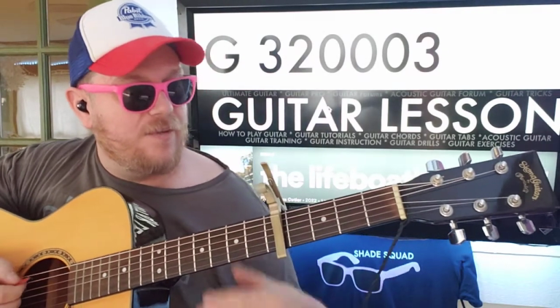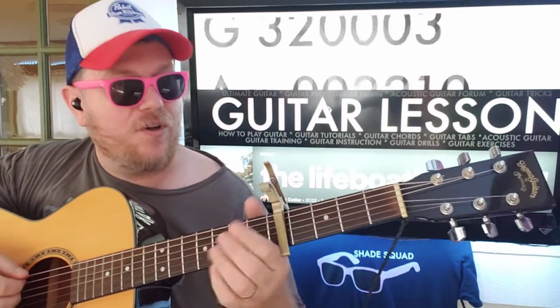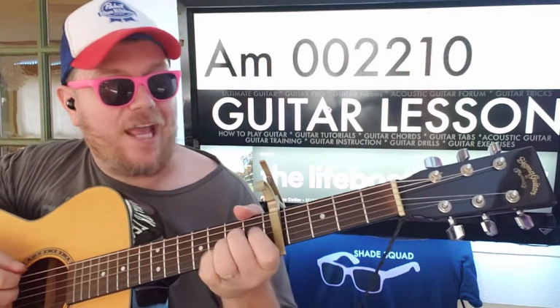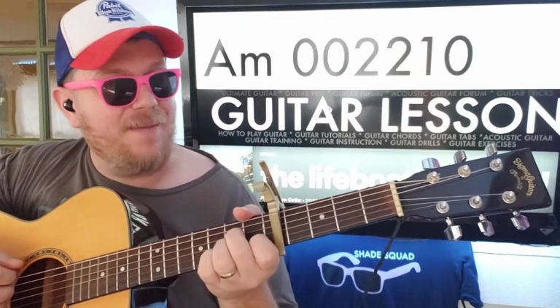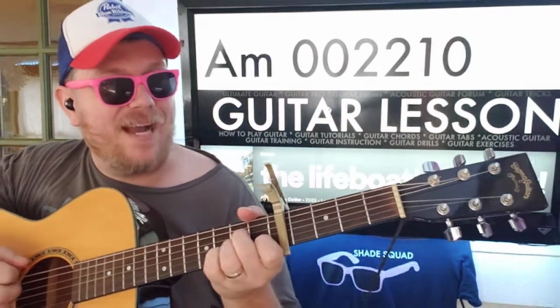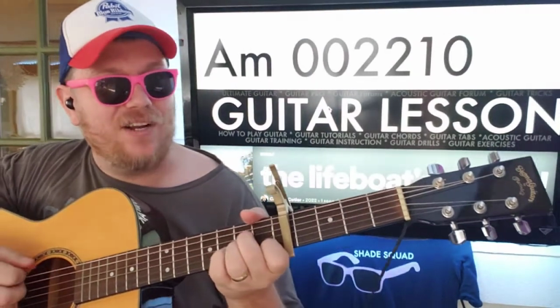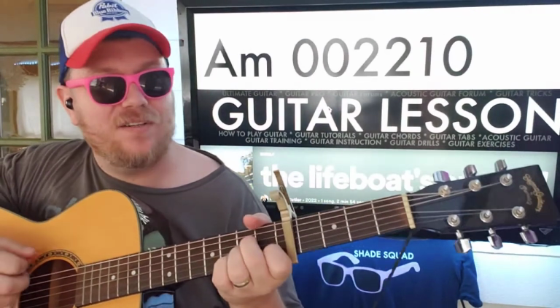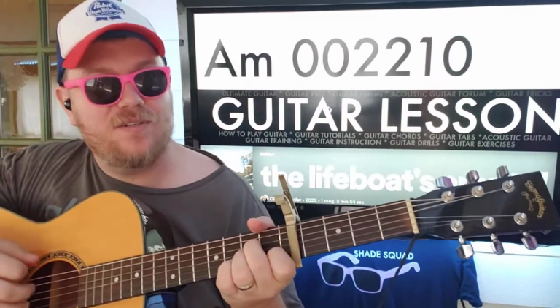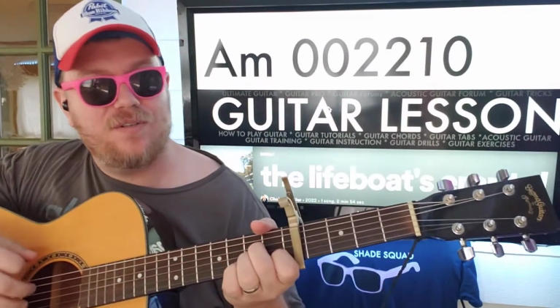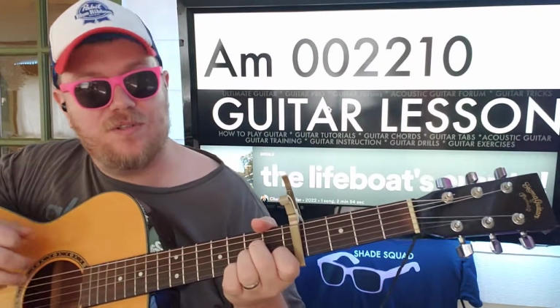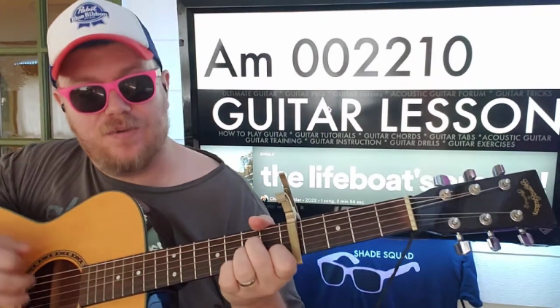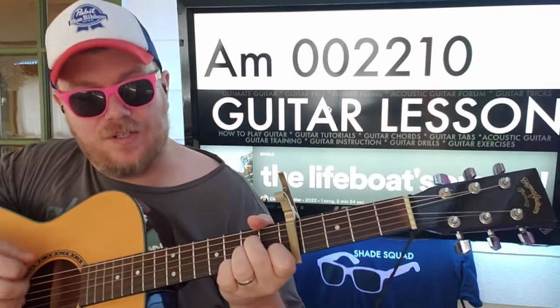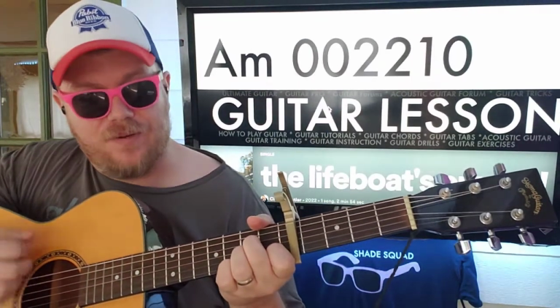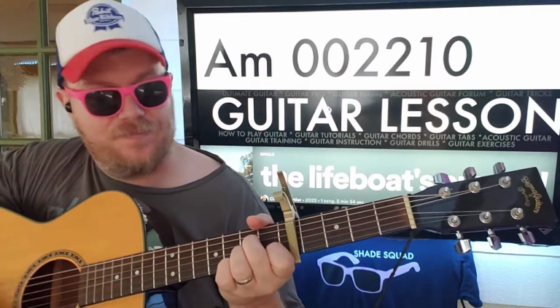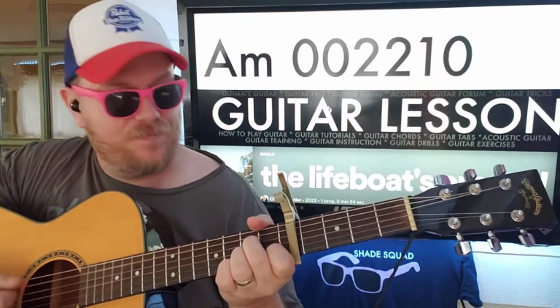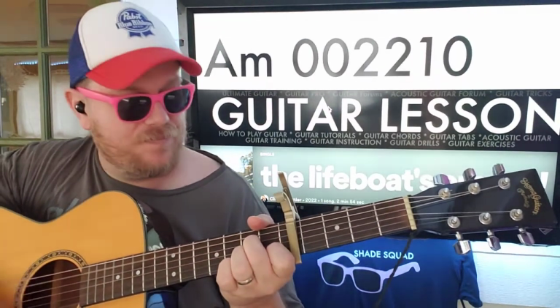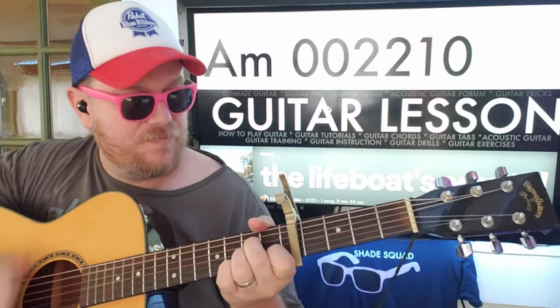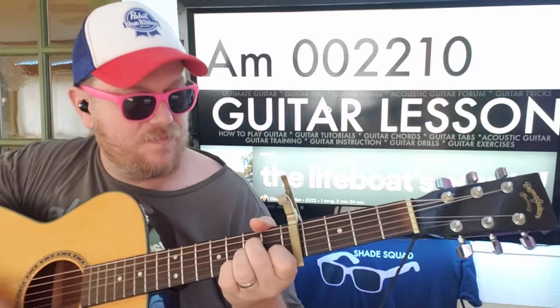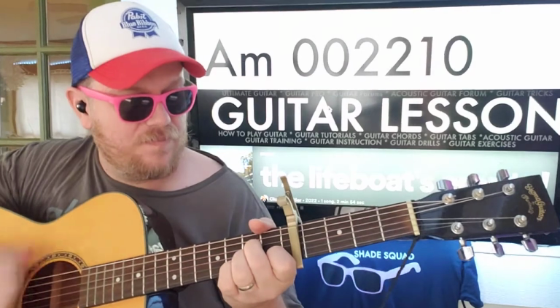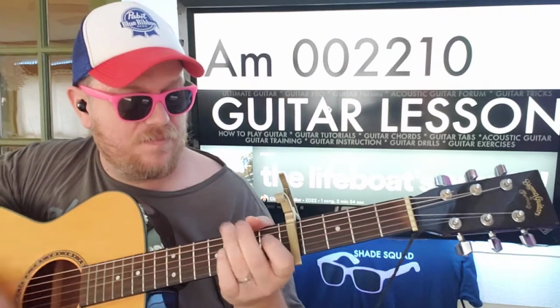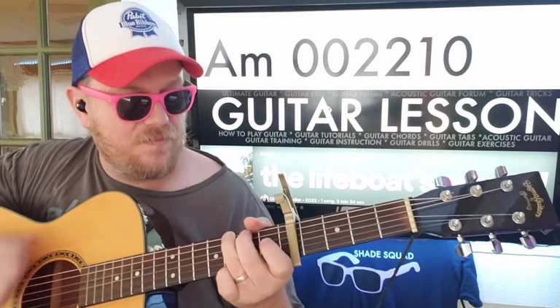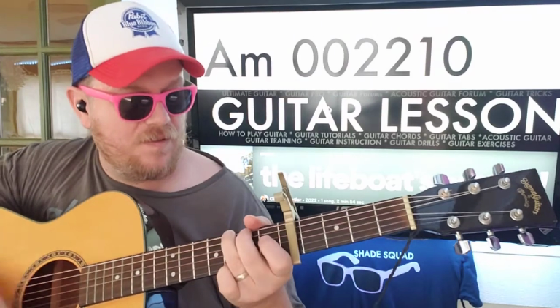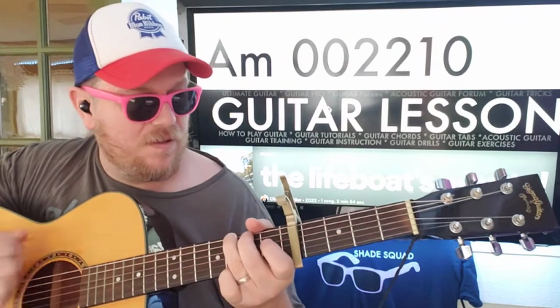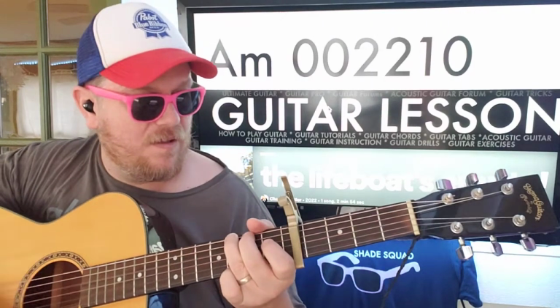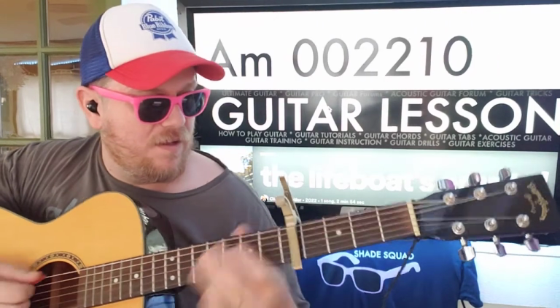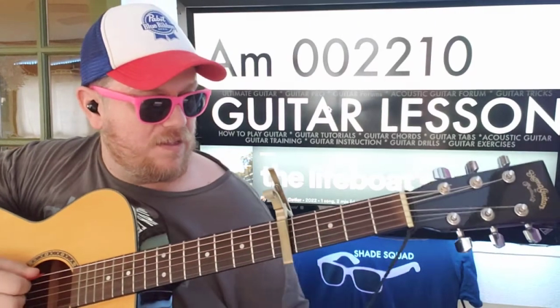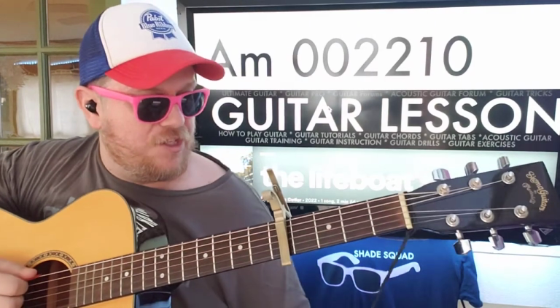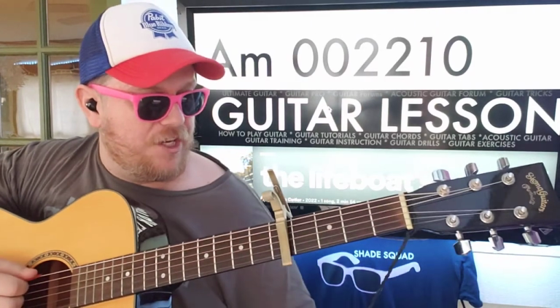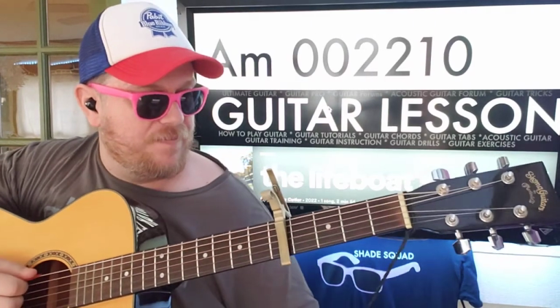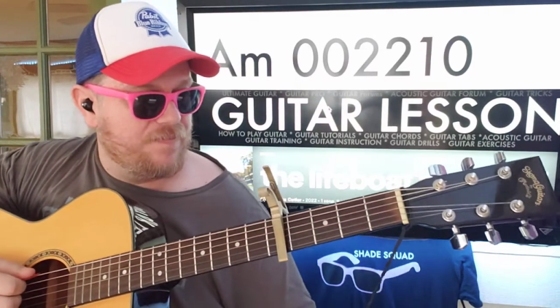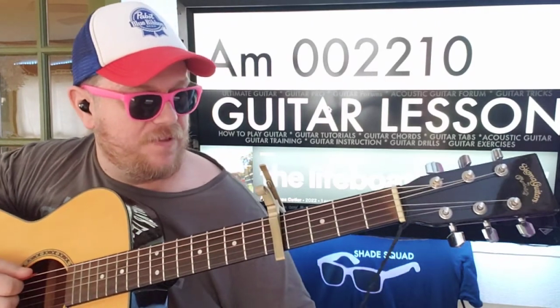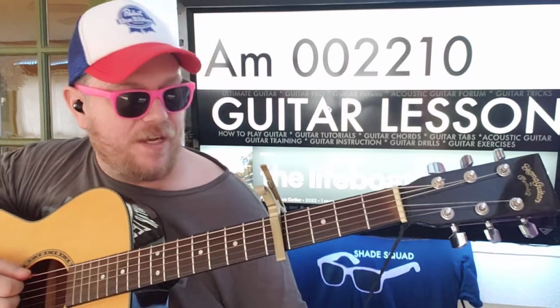And then we'll go to A minor: 0-0-2-2-1-0. To G.